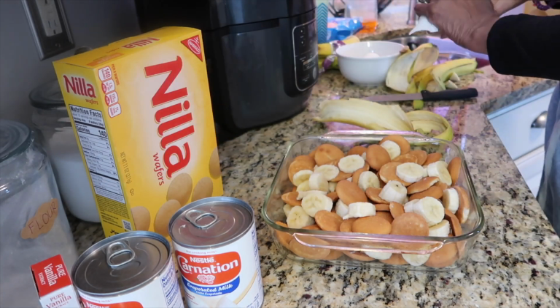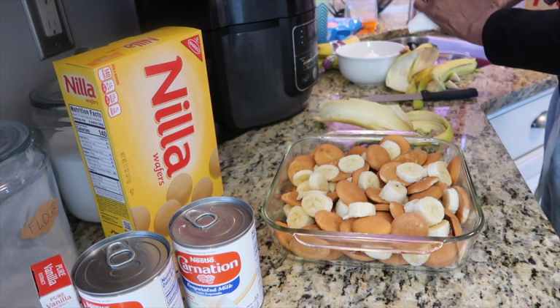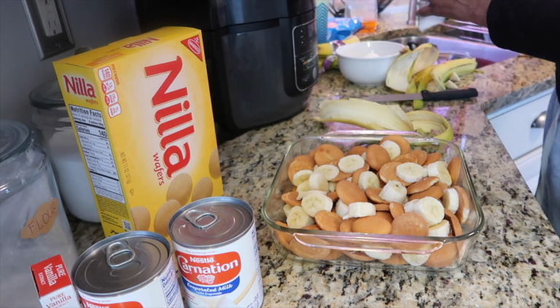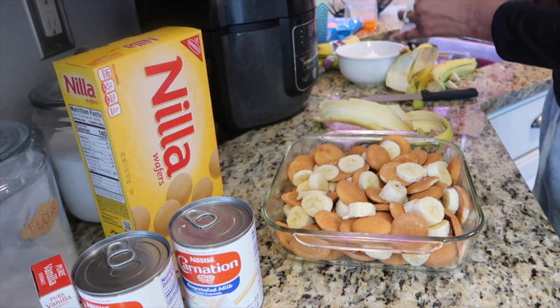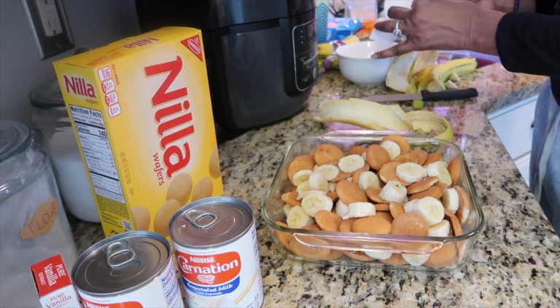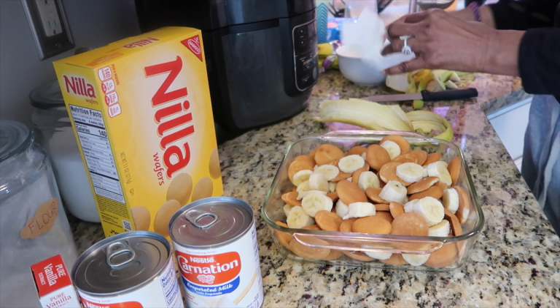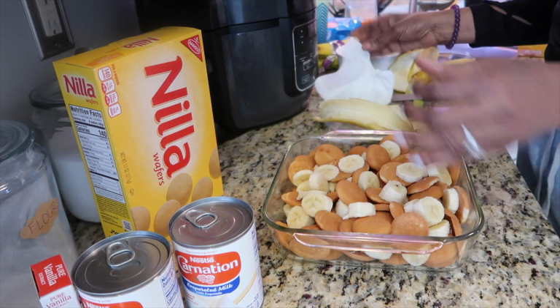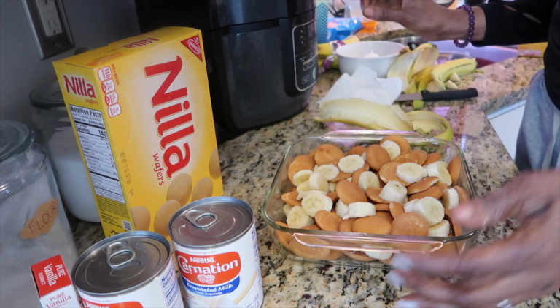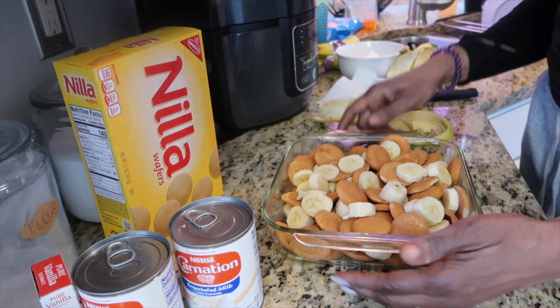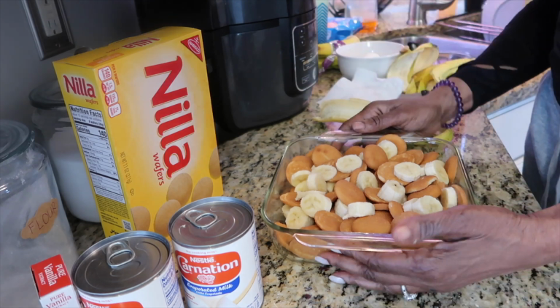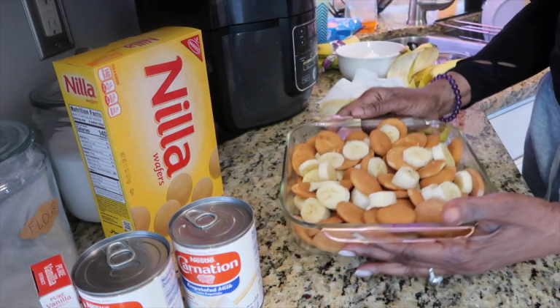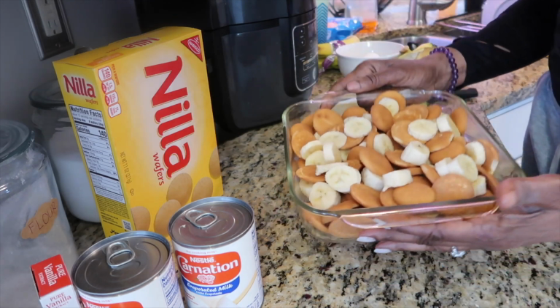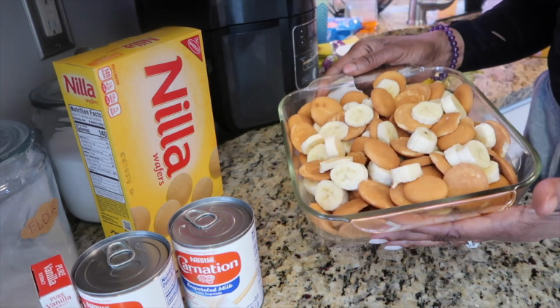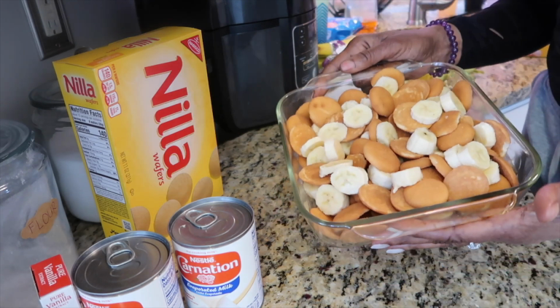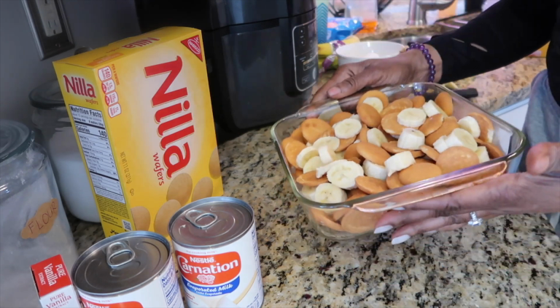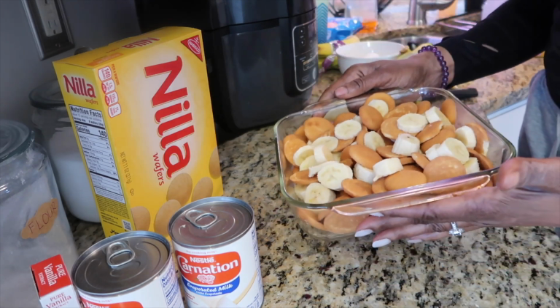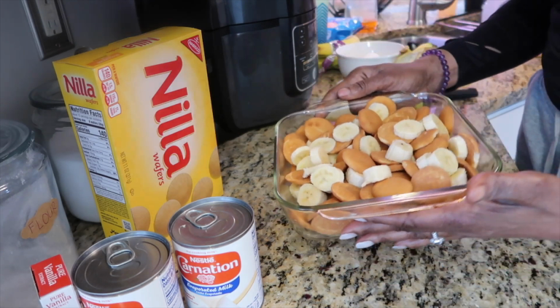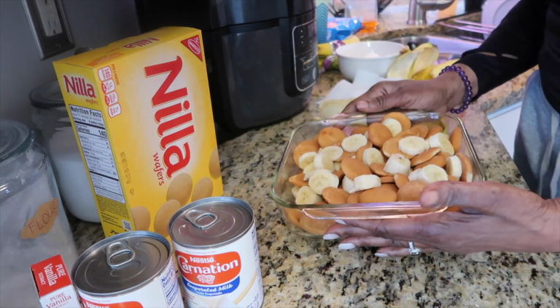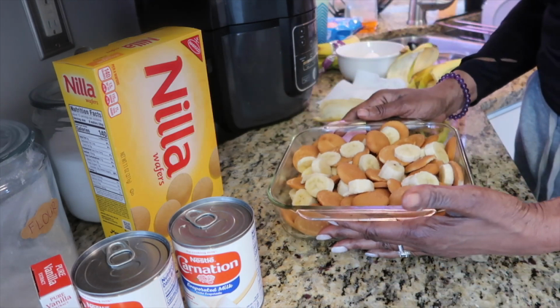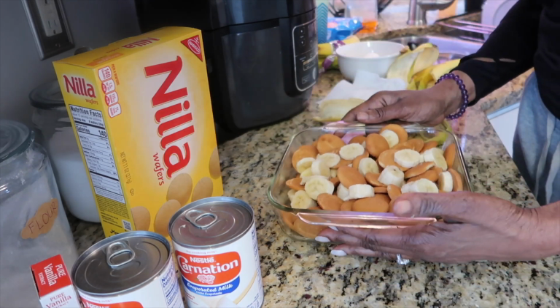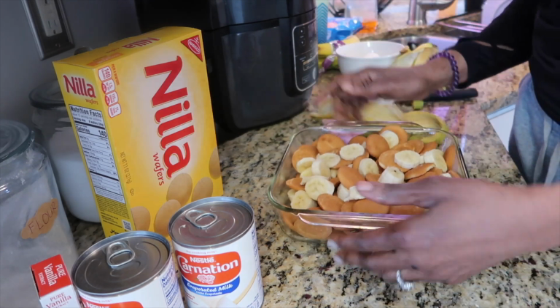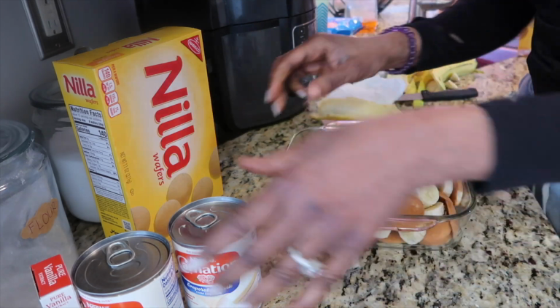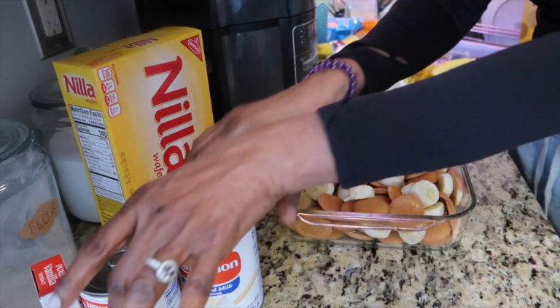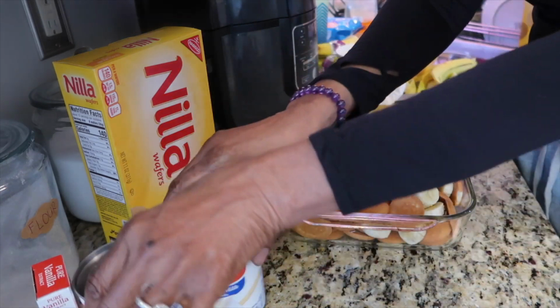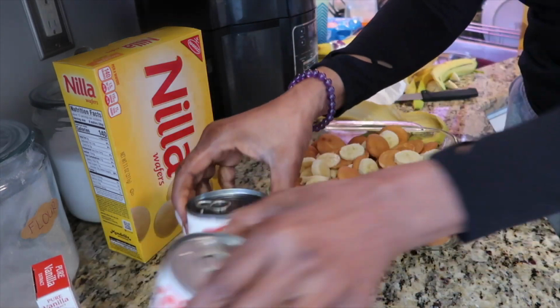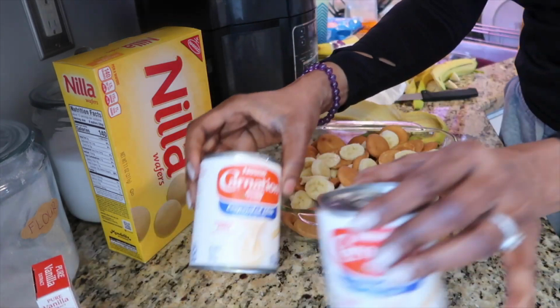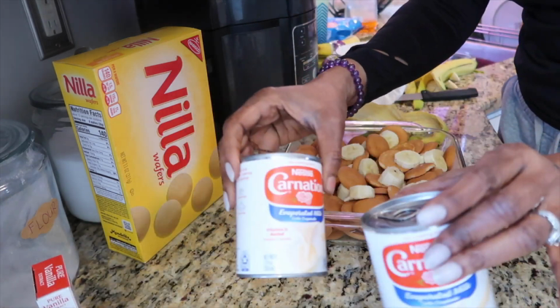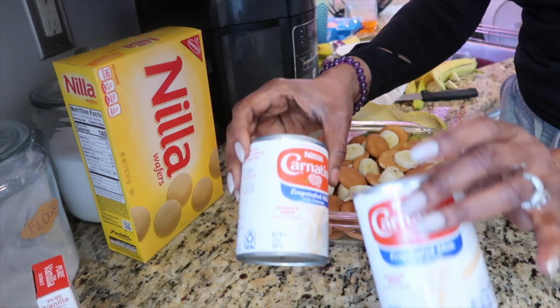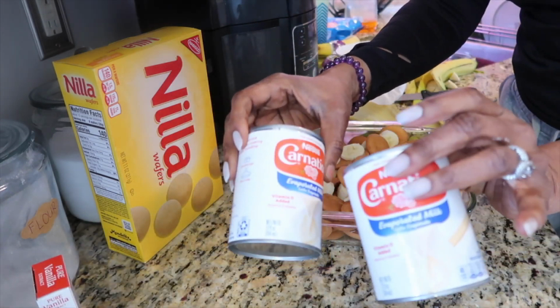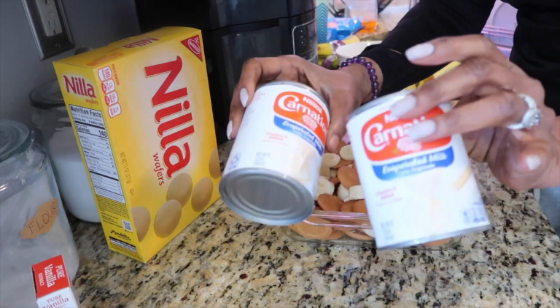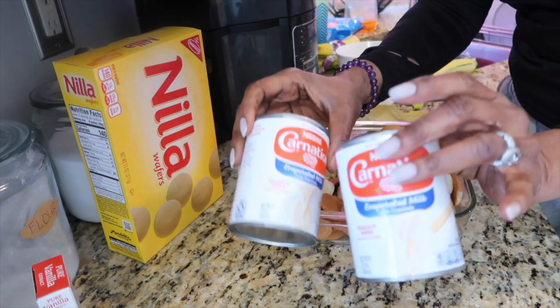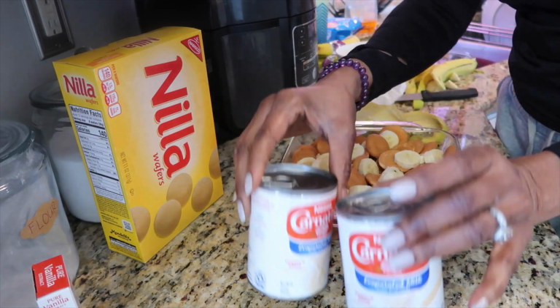Now that we have our pan lined with our cookies and bananas, we're going to get started with making our custard.